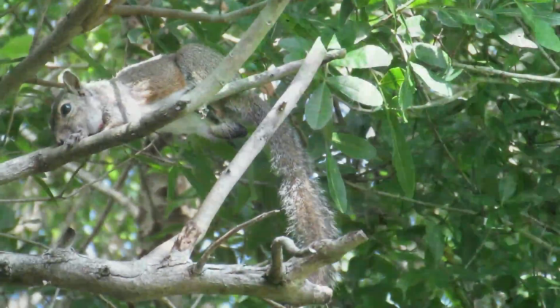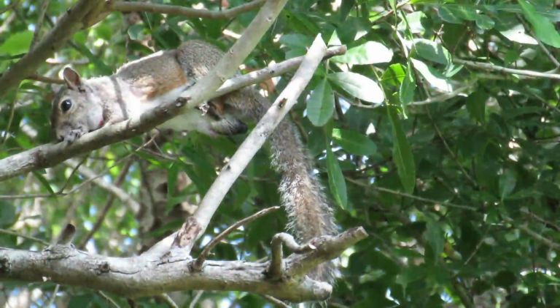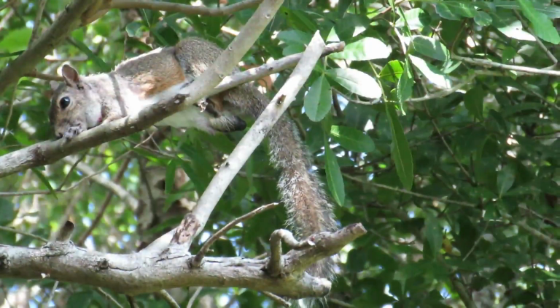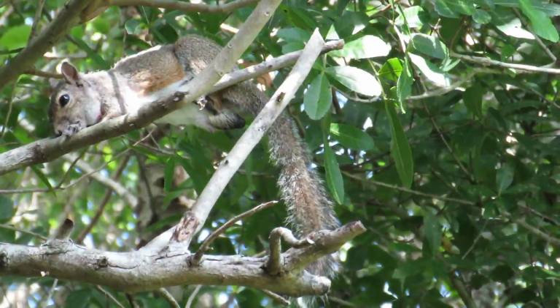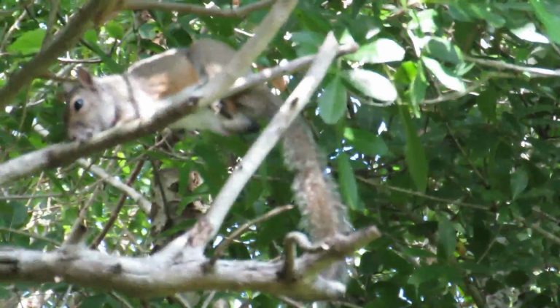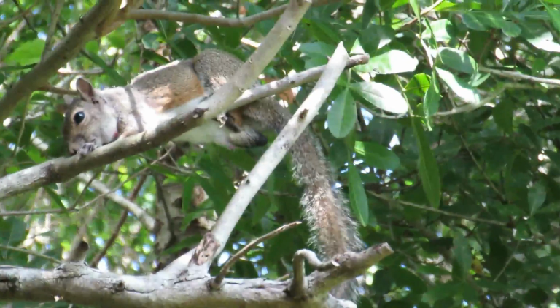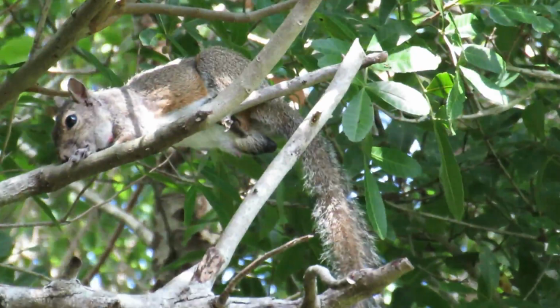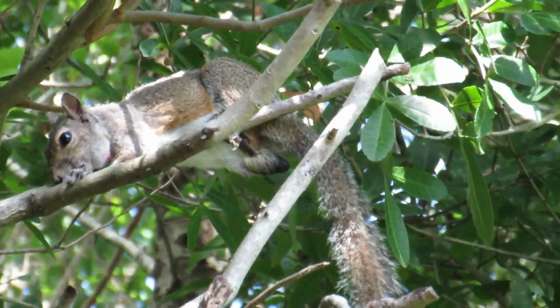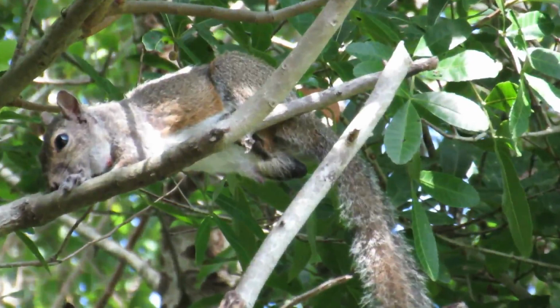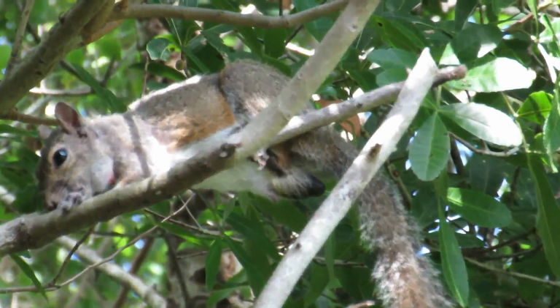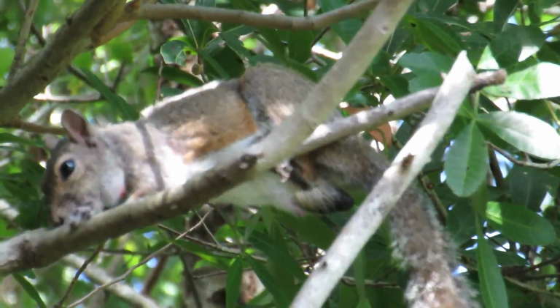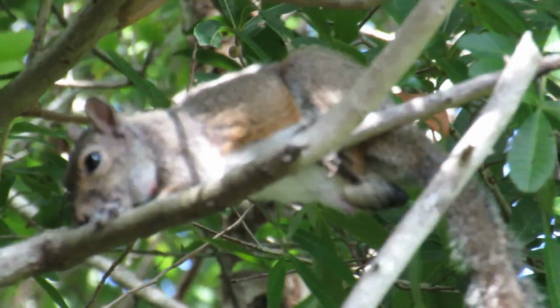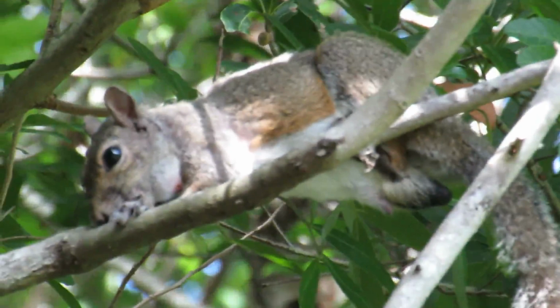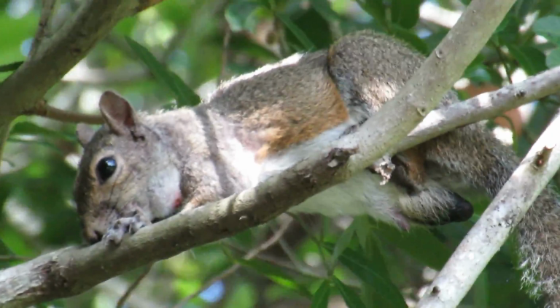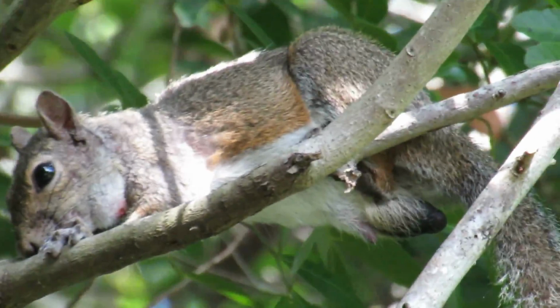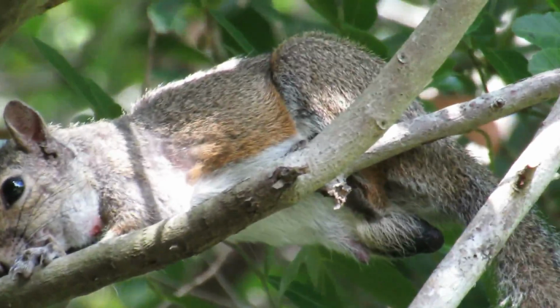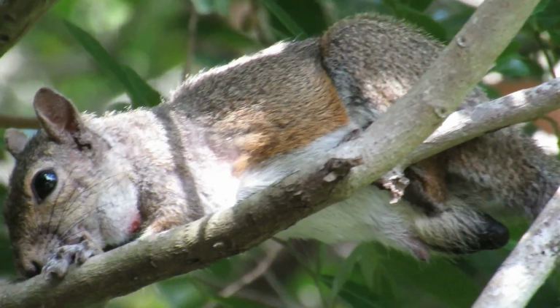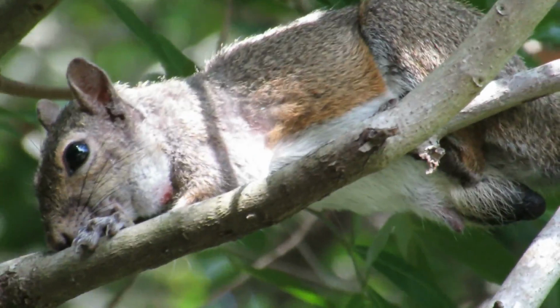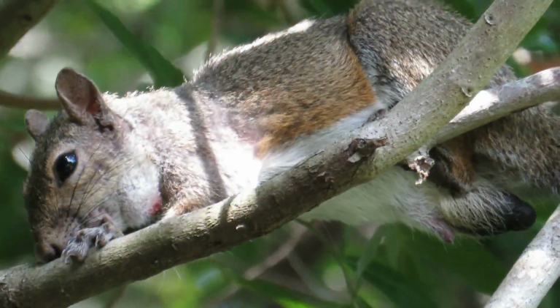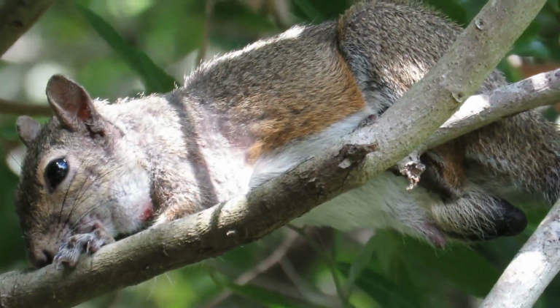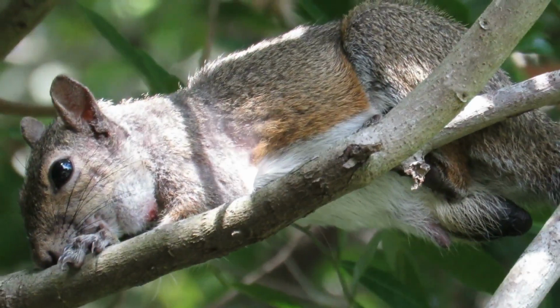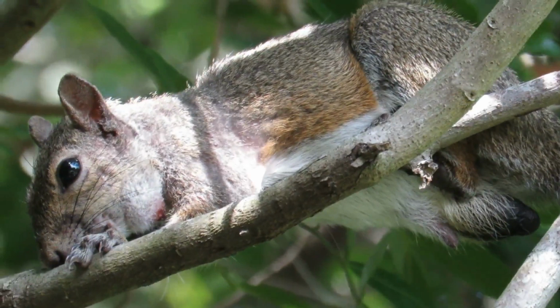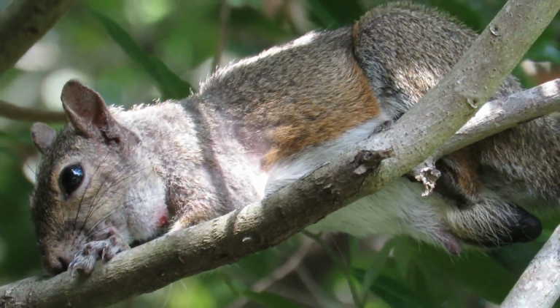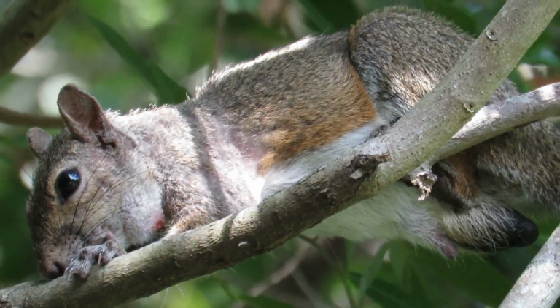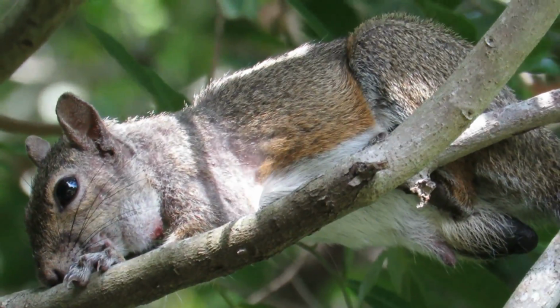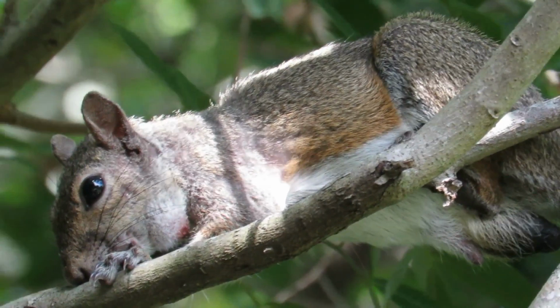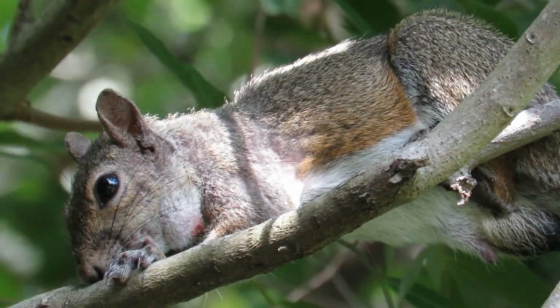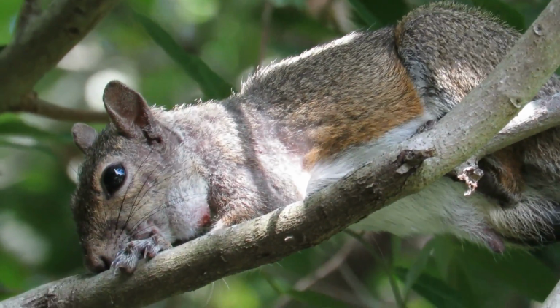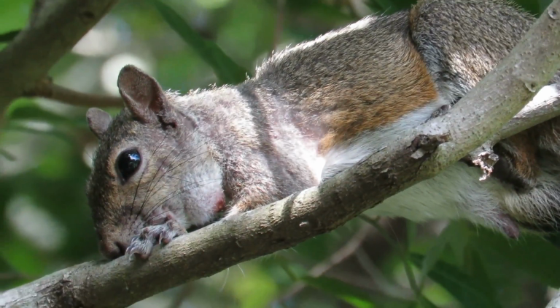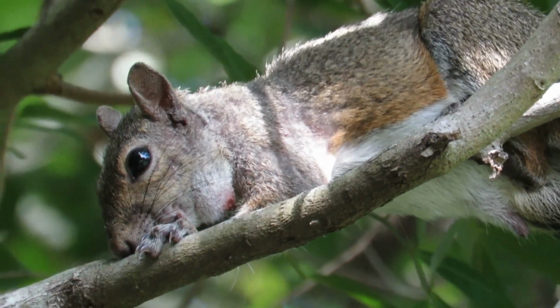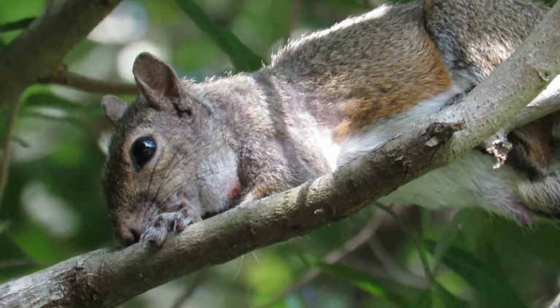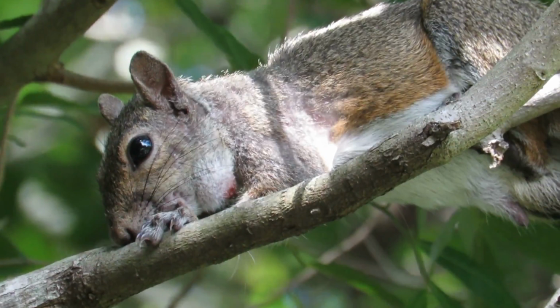This poor guy is showing the classic symptoms of lethargy from larvae on his neck, side, and scrotal area.